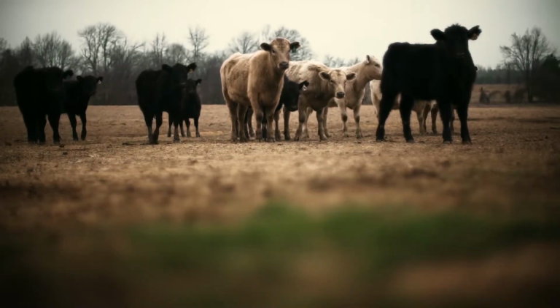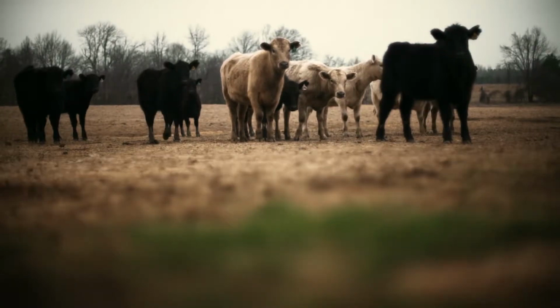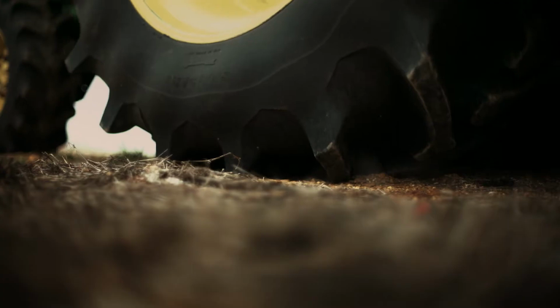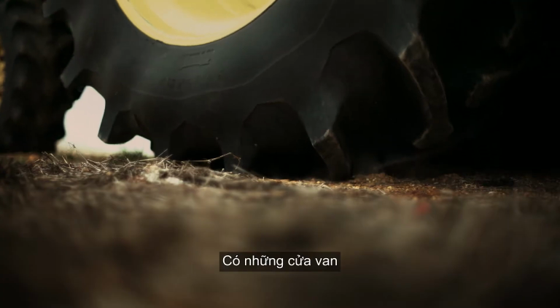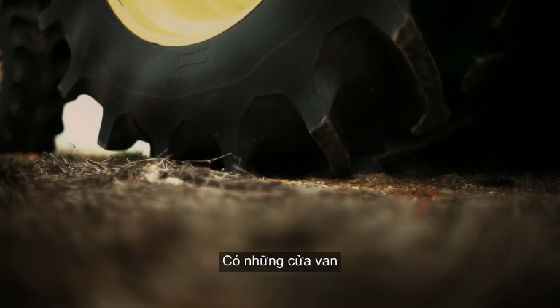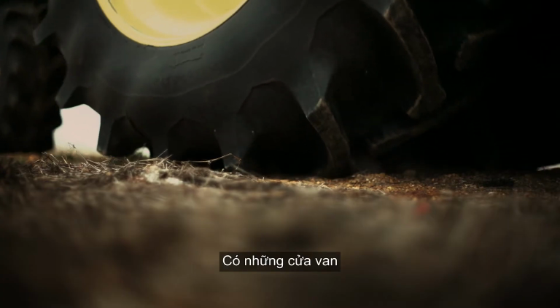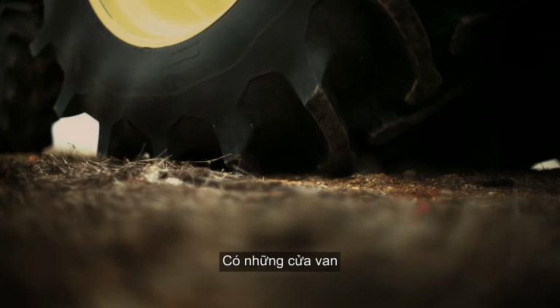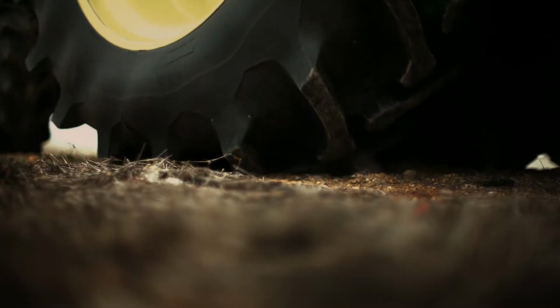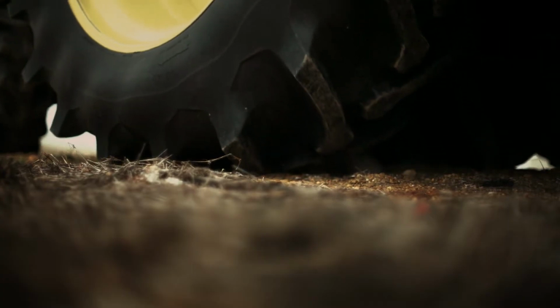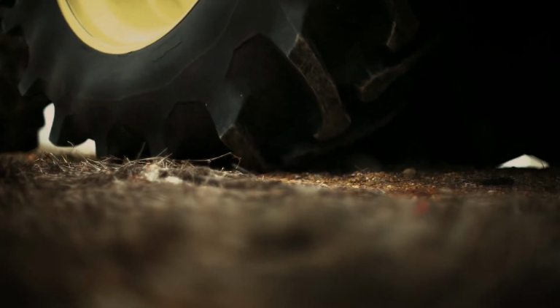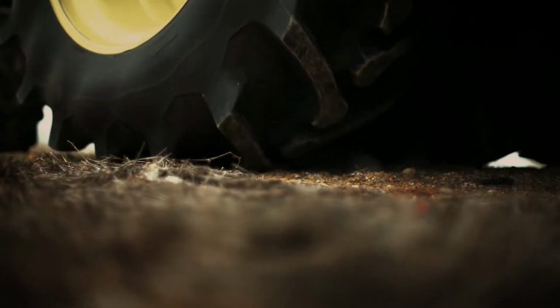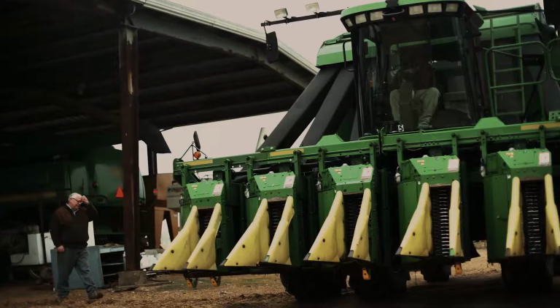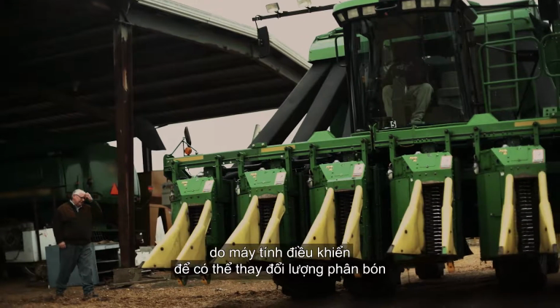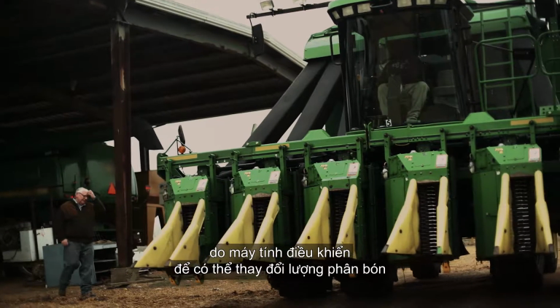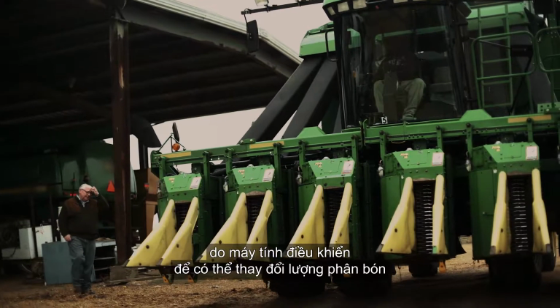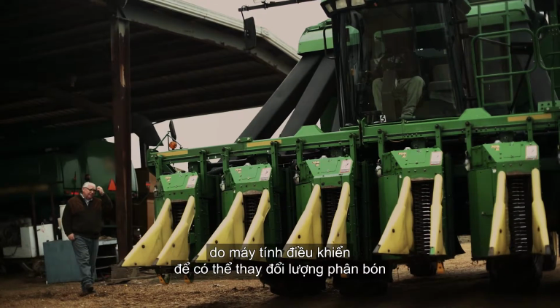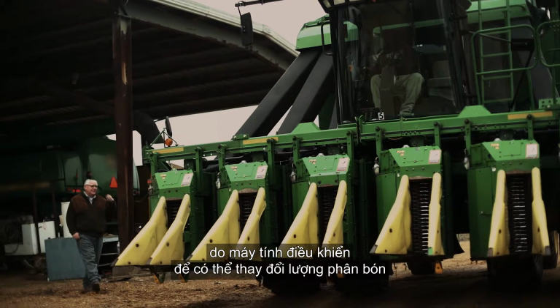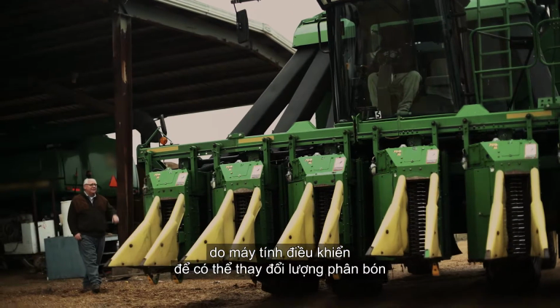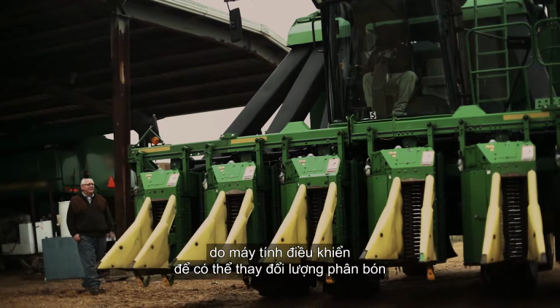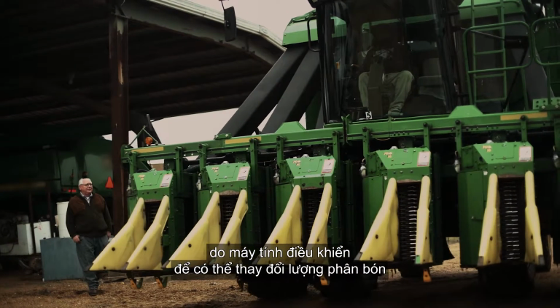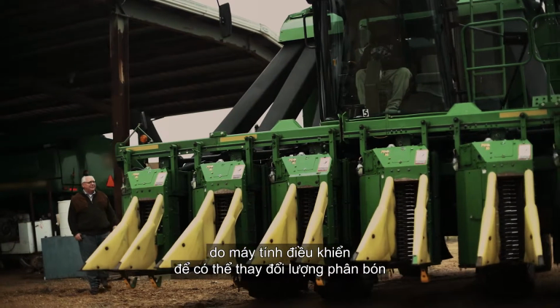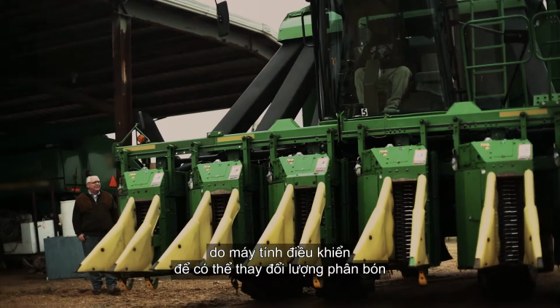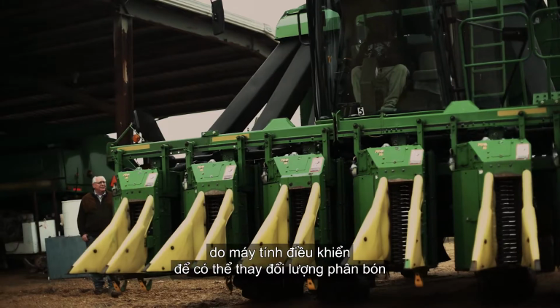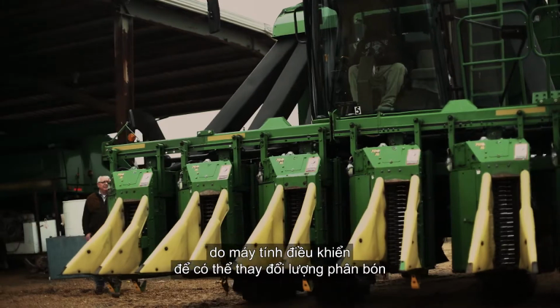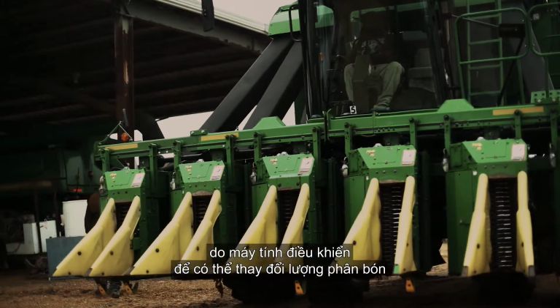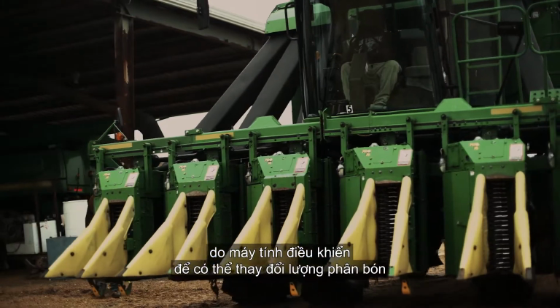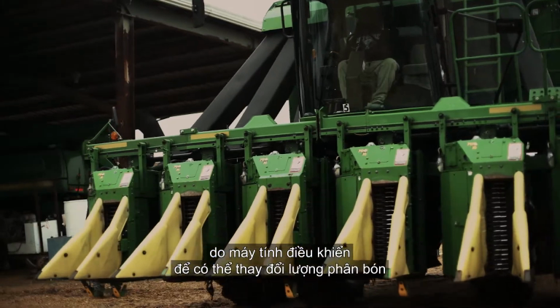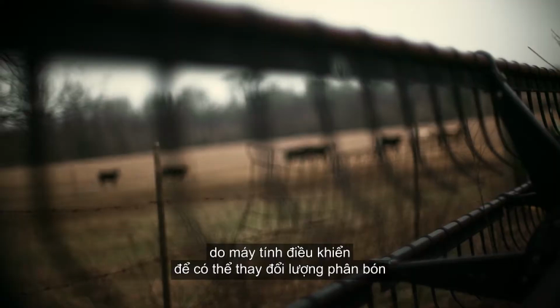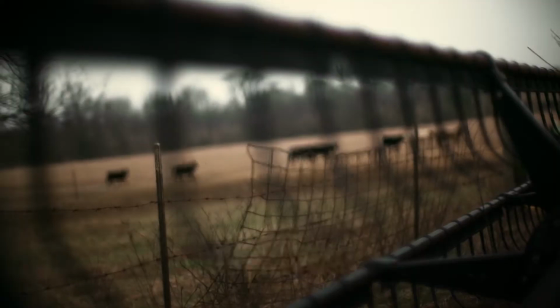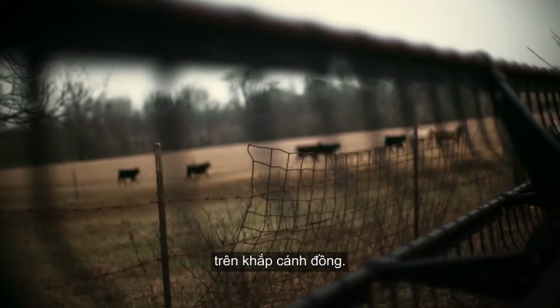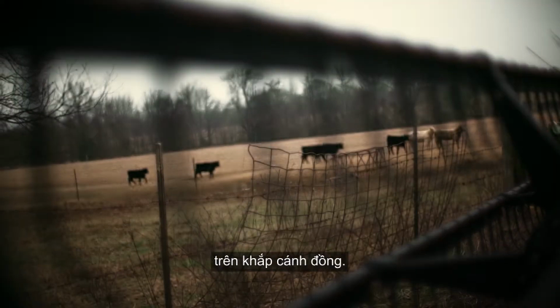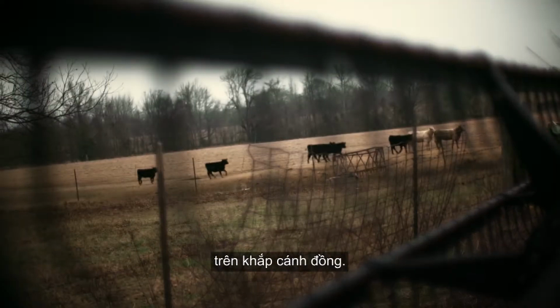There are gates. Computers control gates so he can vary his rate of fertilizer throughout the field.